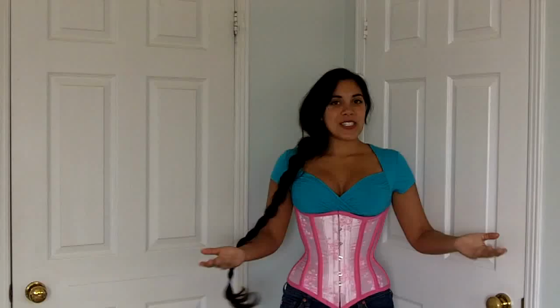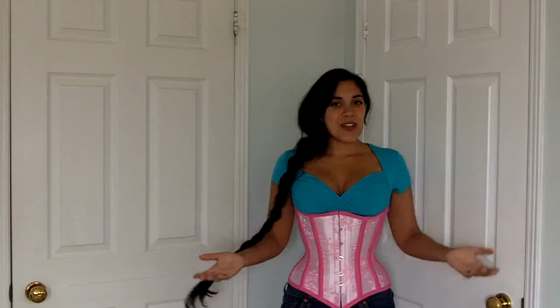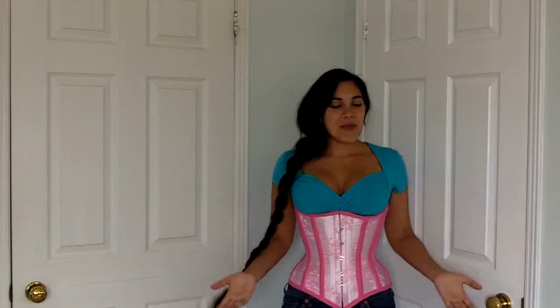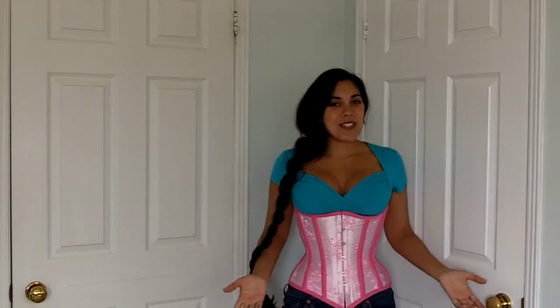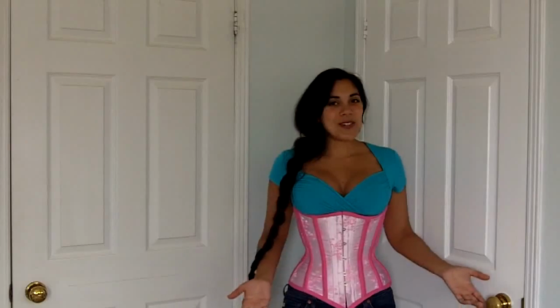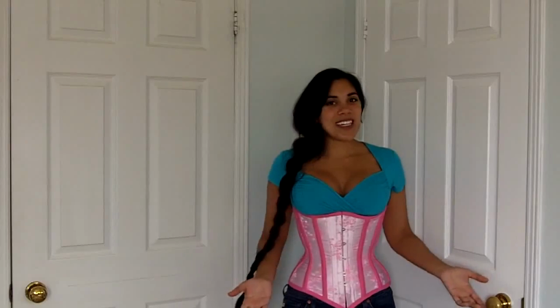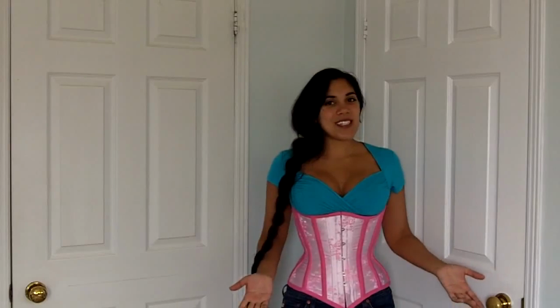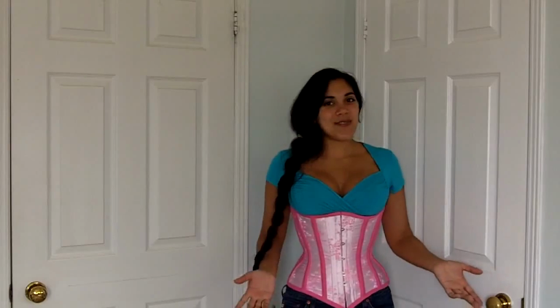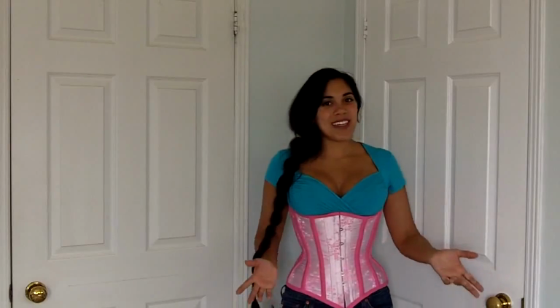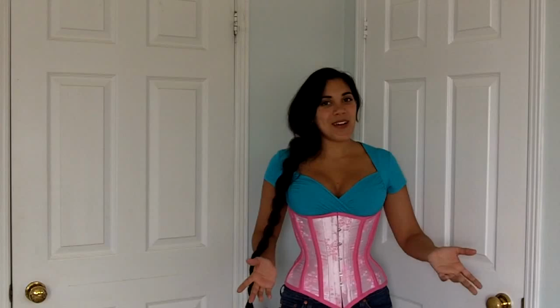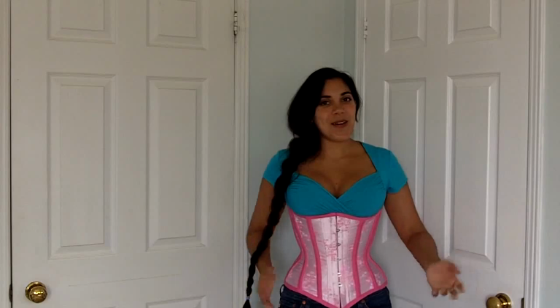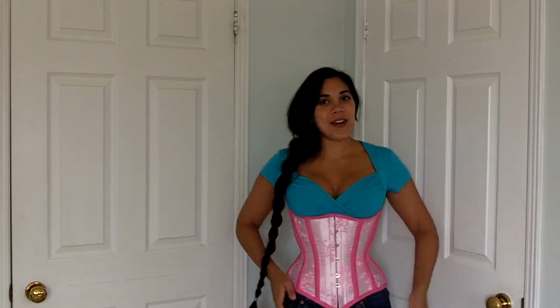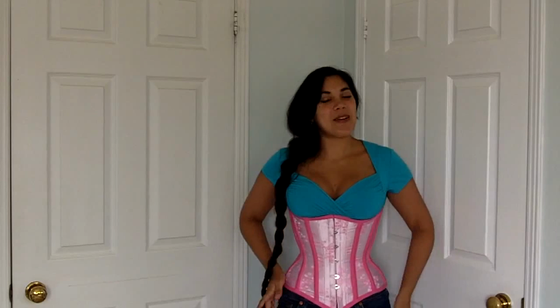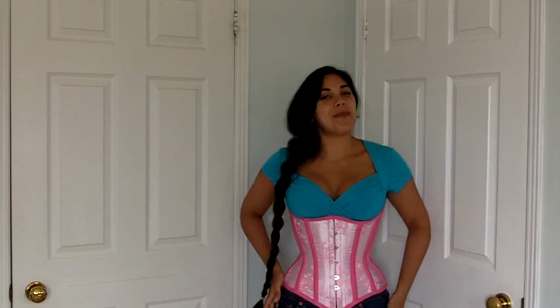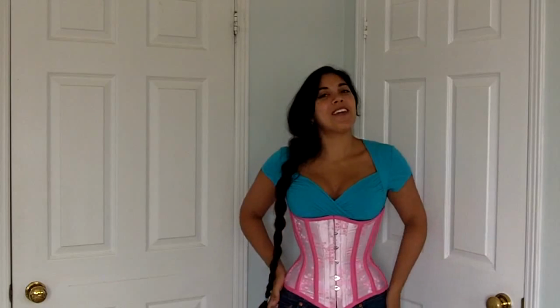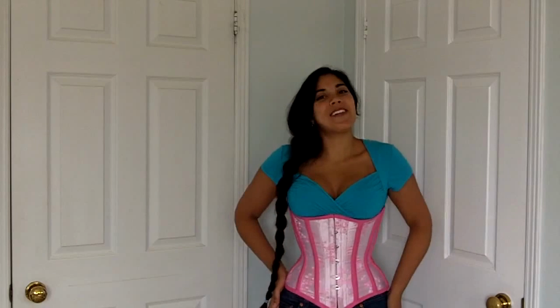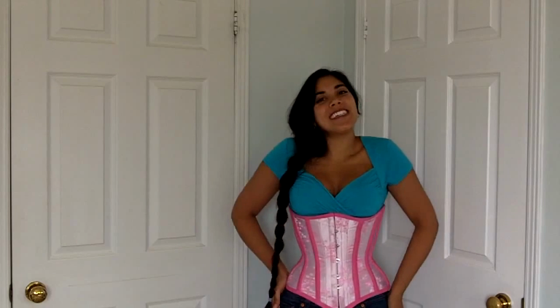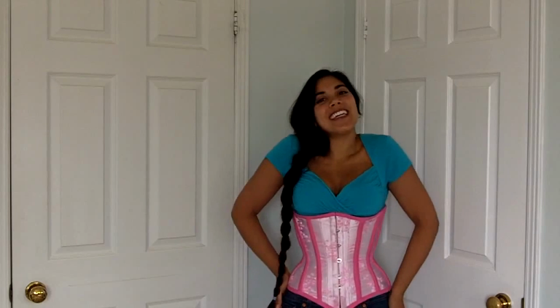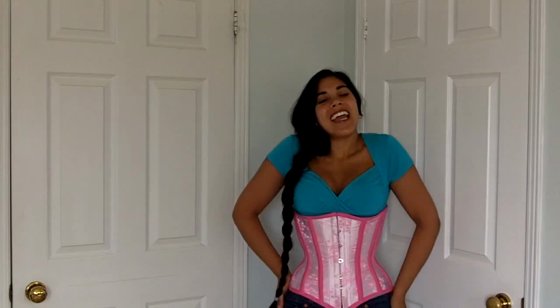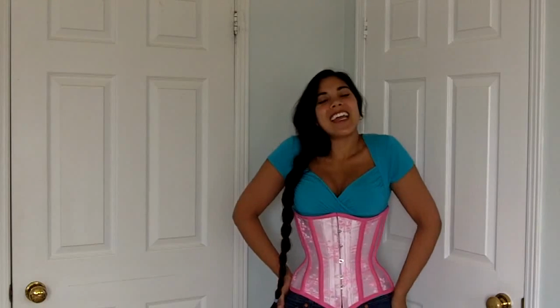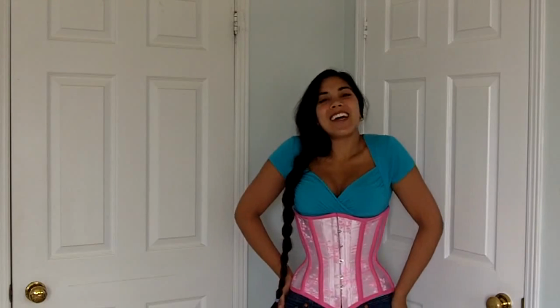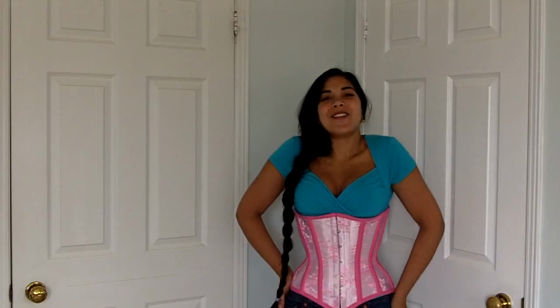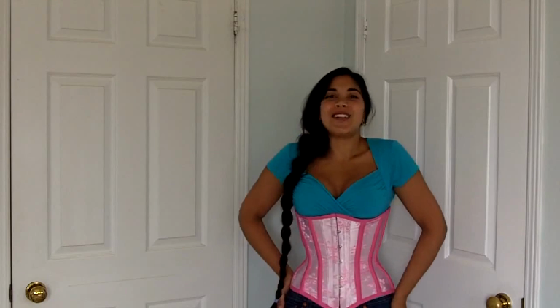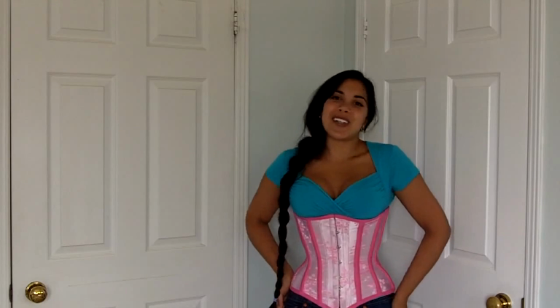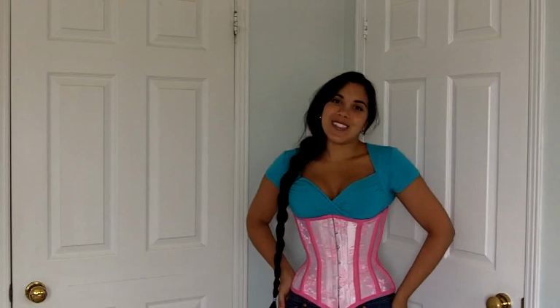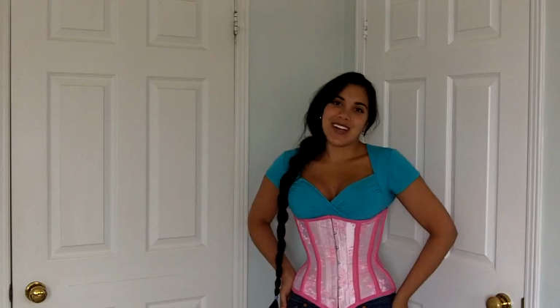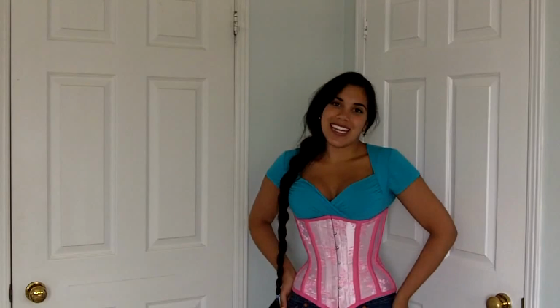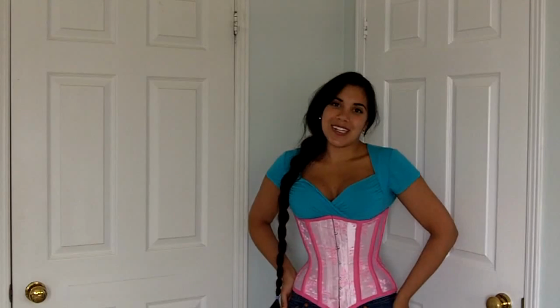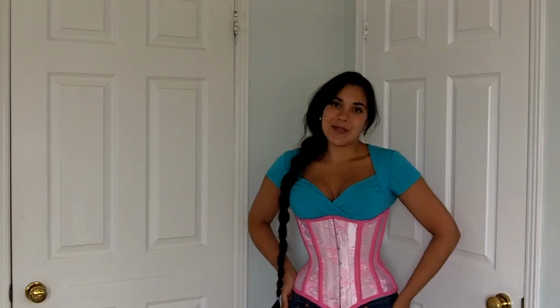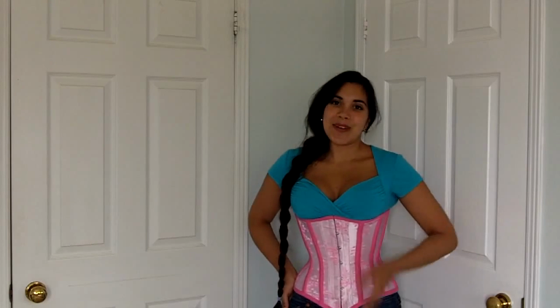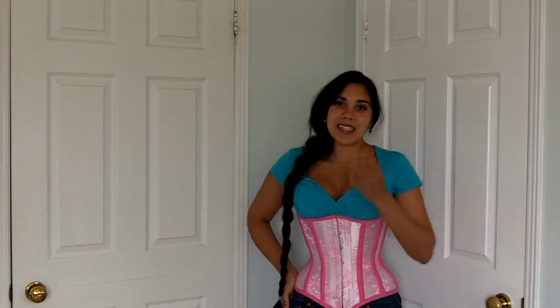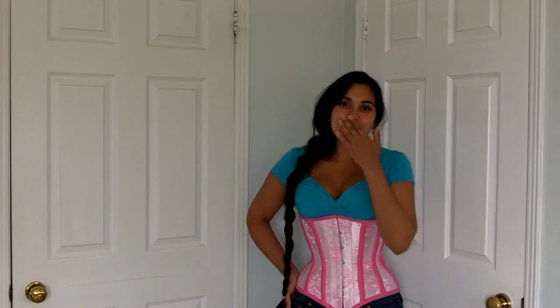So I hope you enjoyed this video on my pink corset, and I will talk to you all later. Bye.